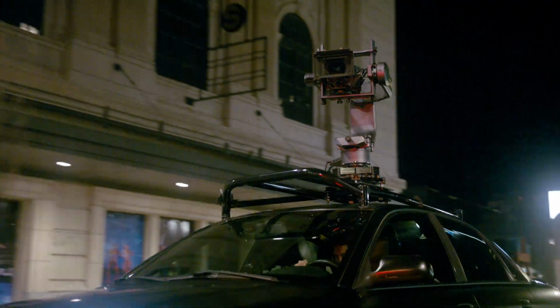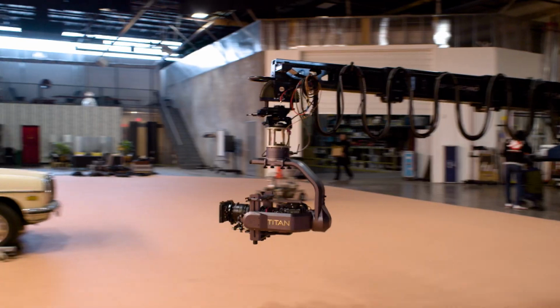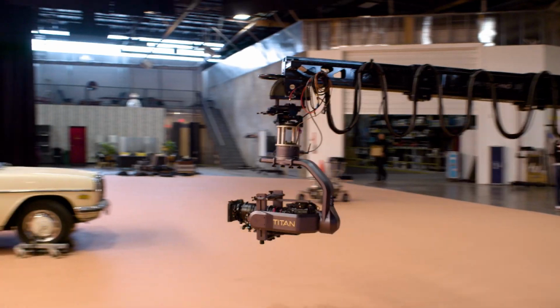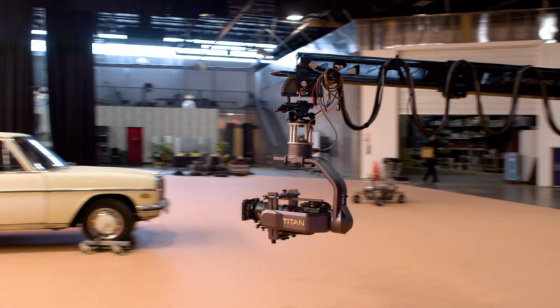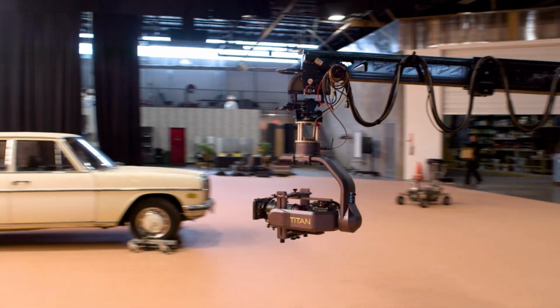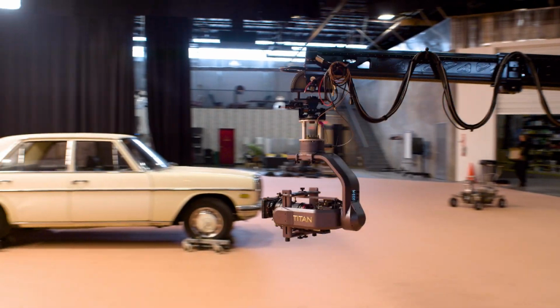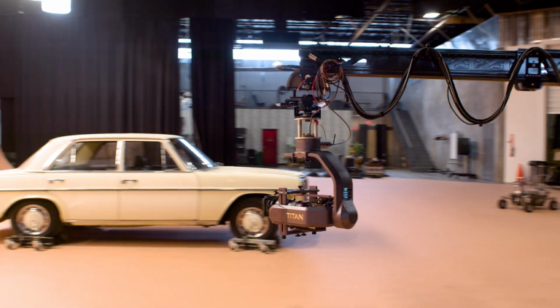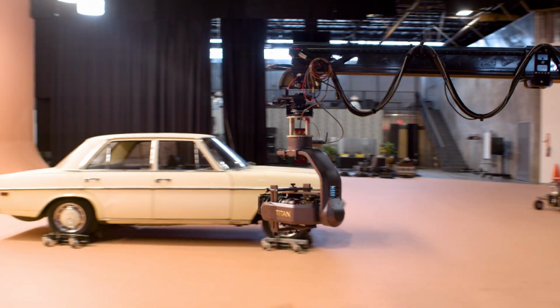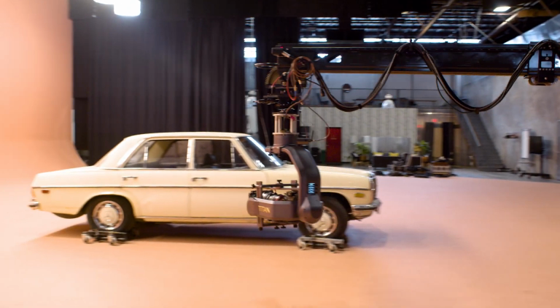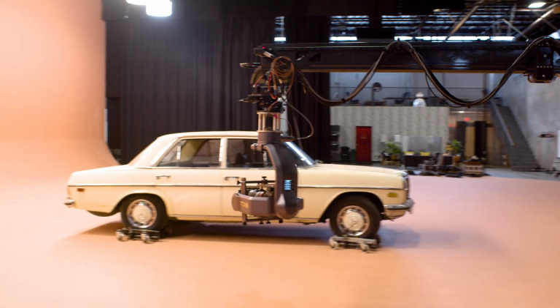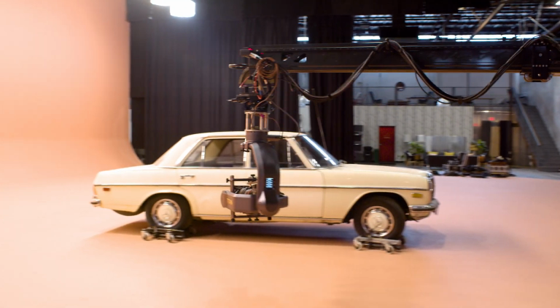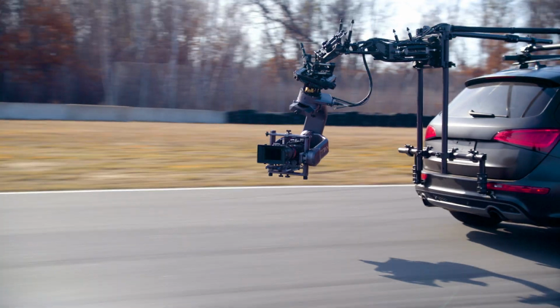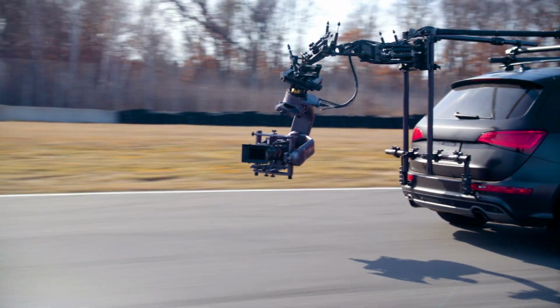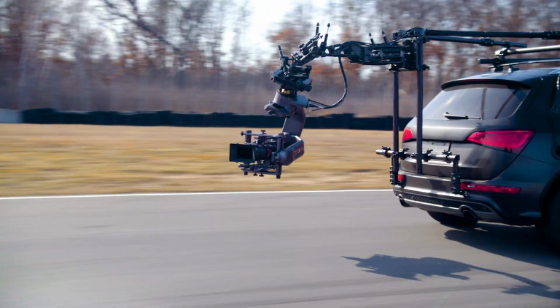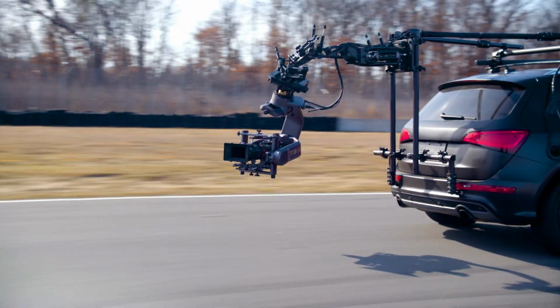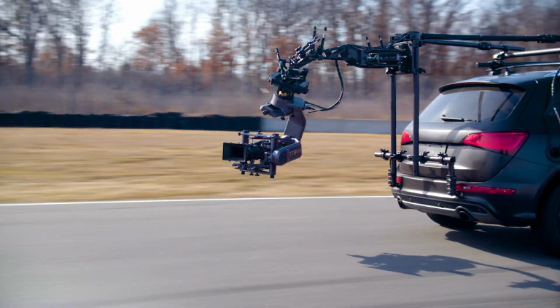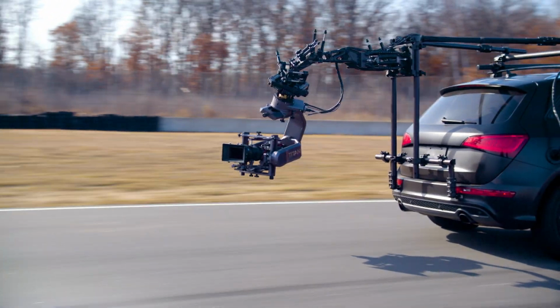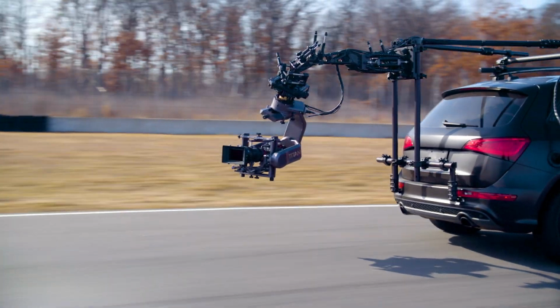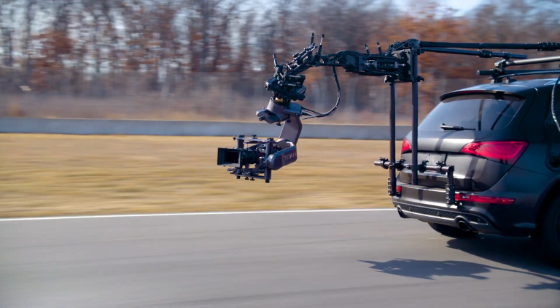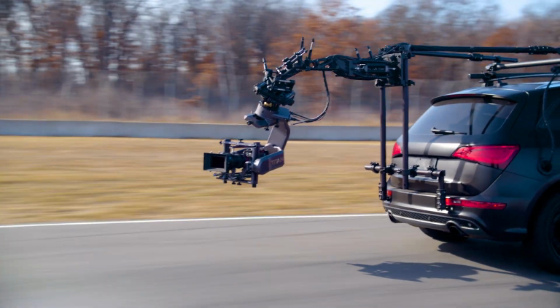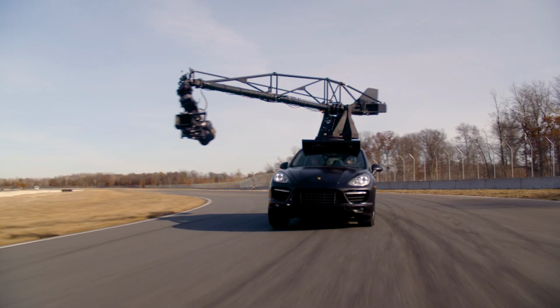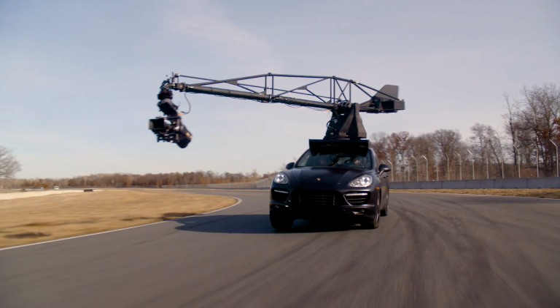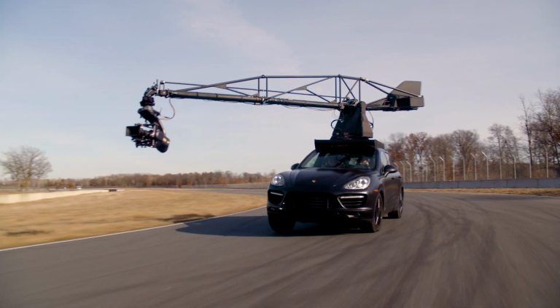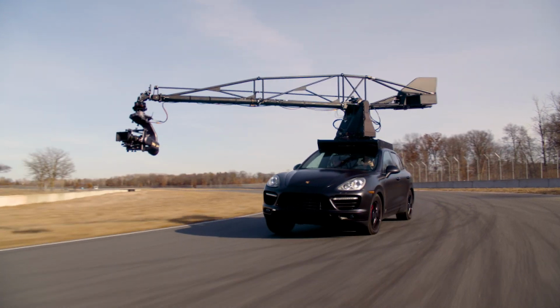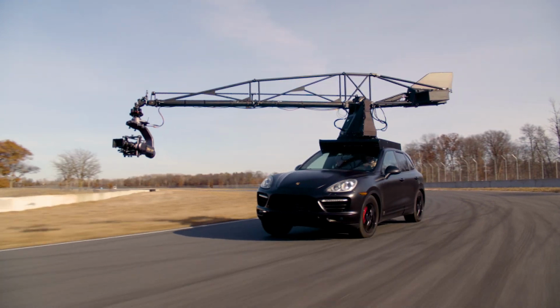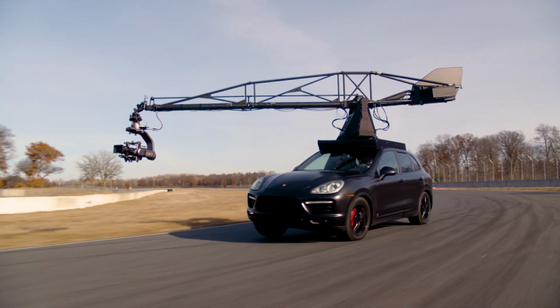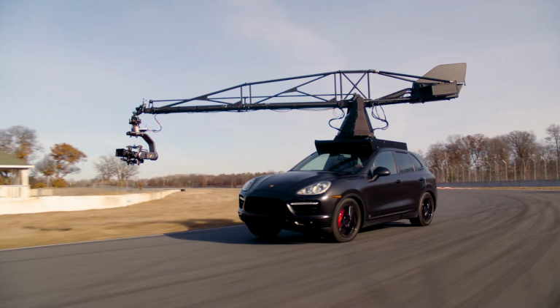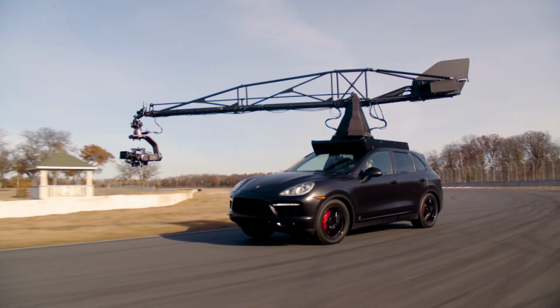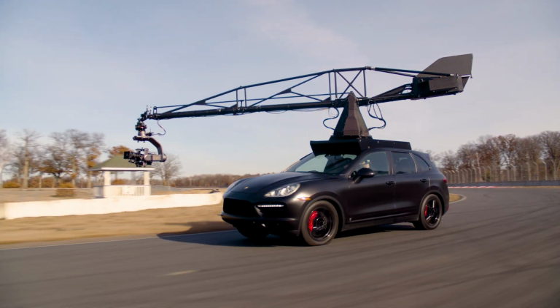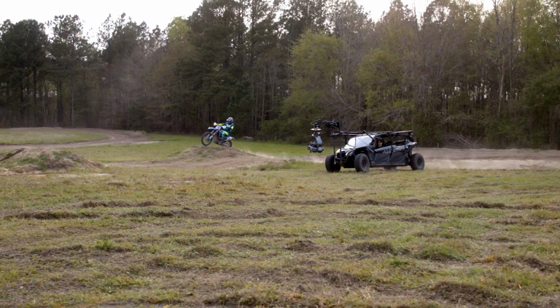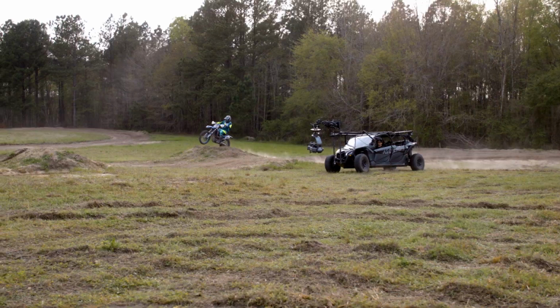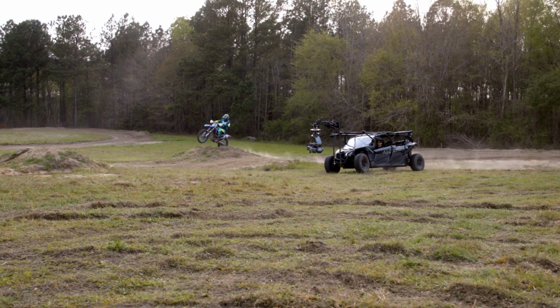We didn't start this journey to just create more noise. Like our customers, it's this pursuit of perfect that drives us — so that we achieve what no one else has before.